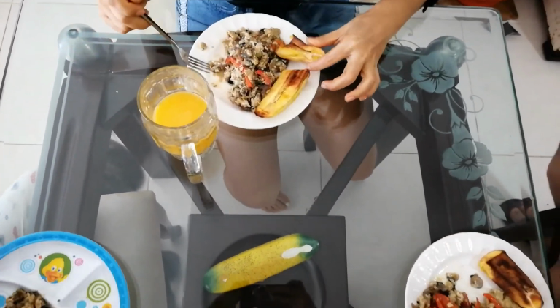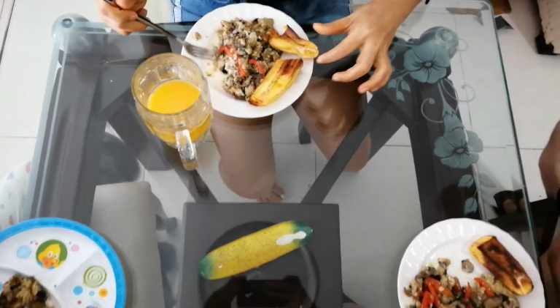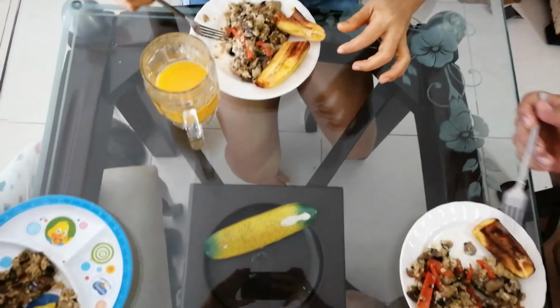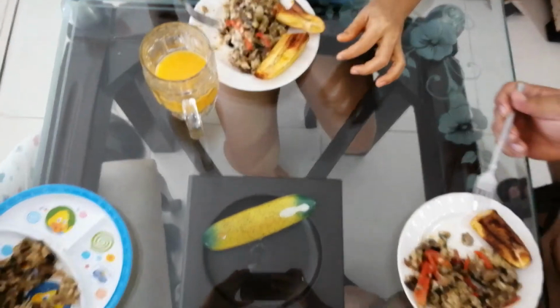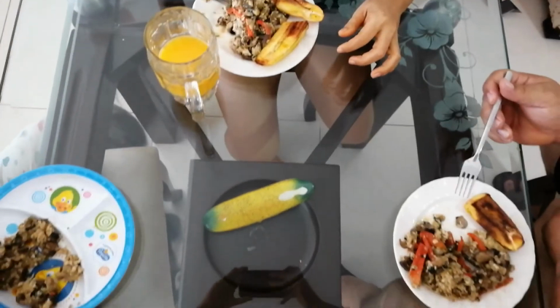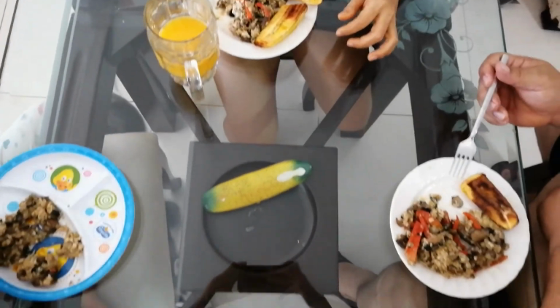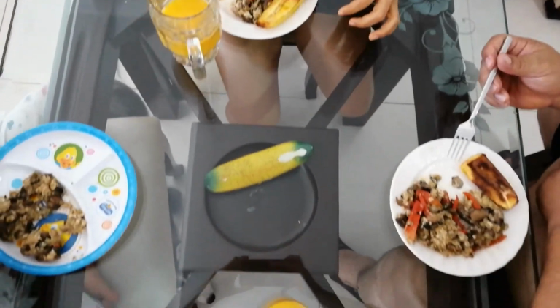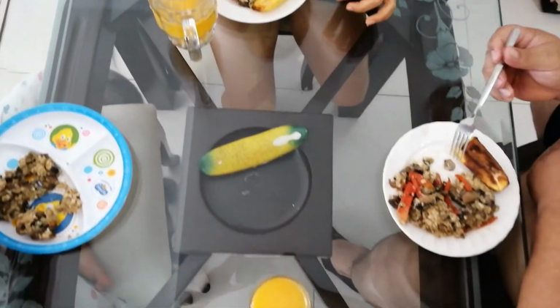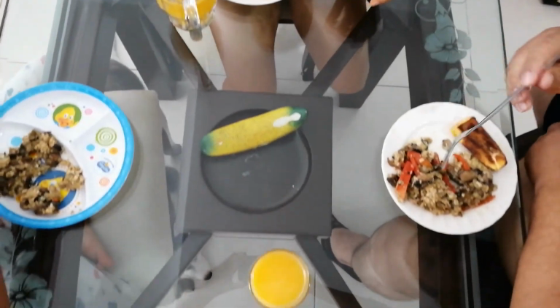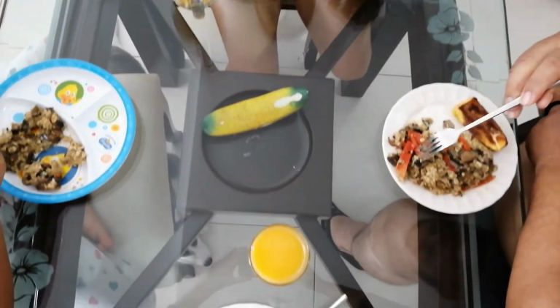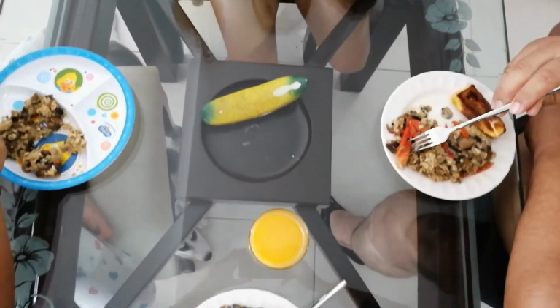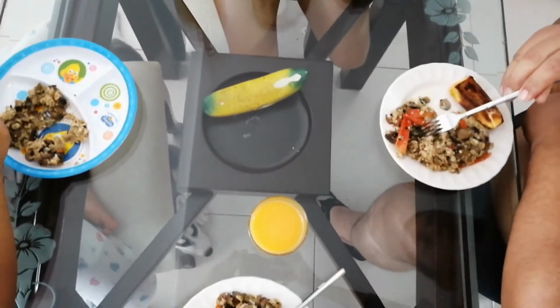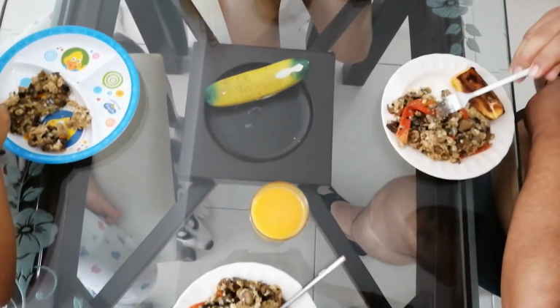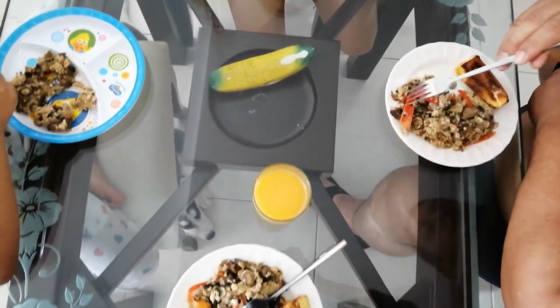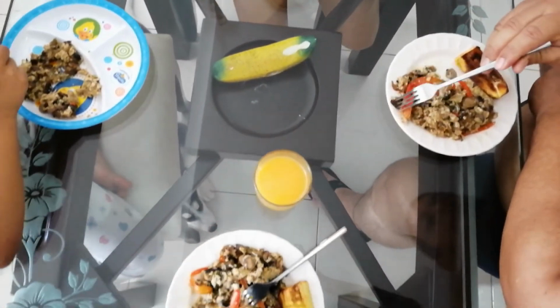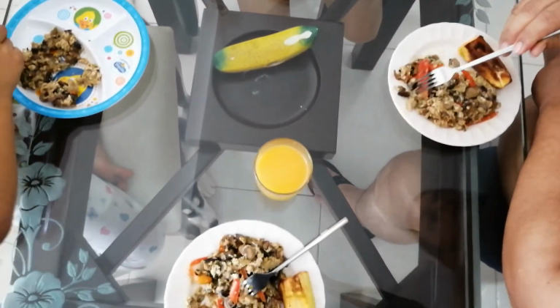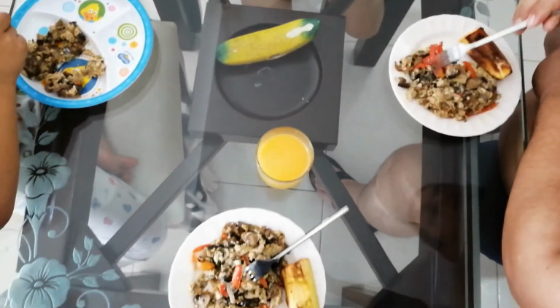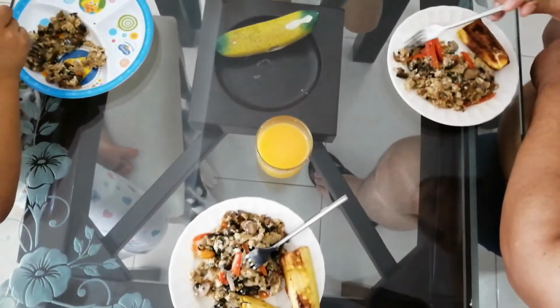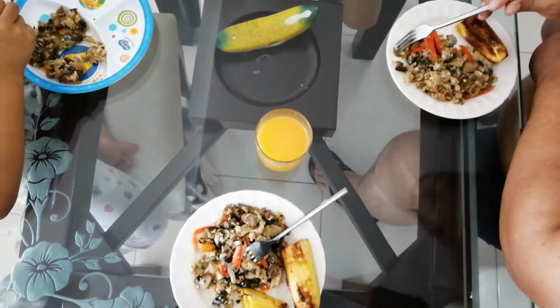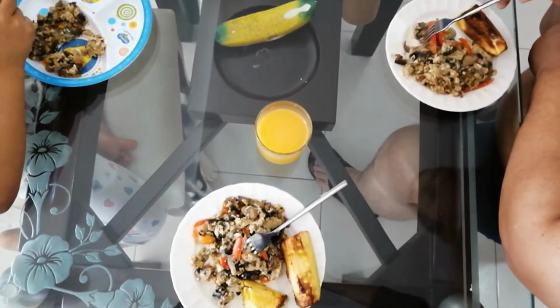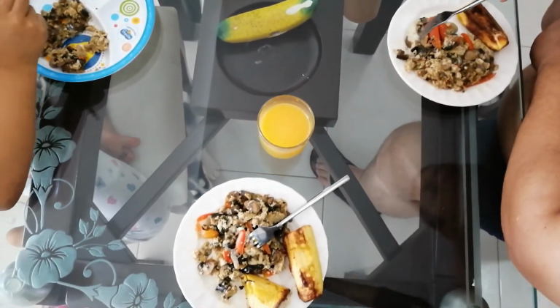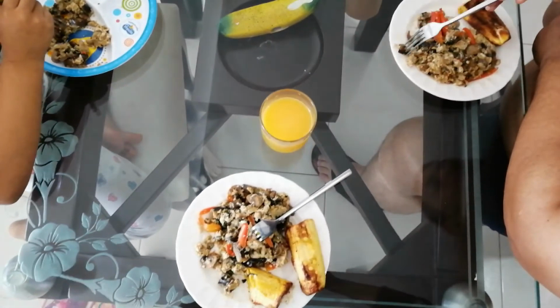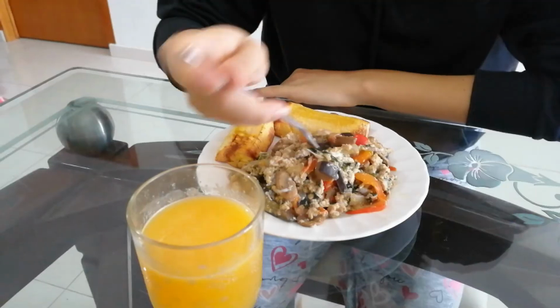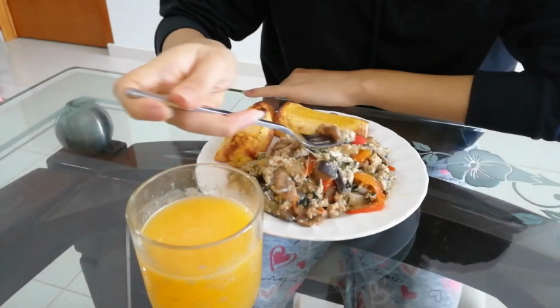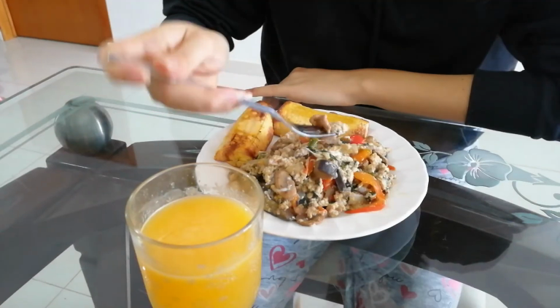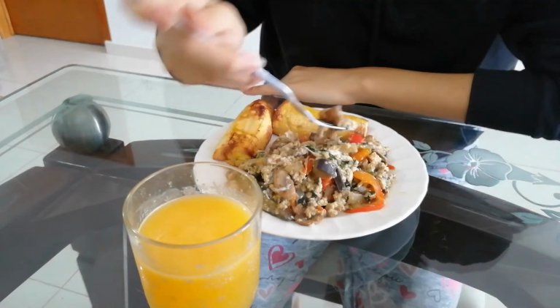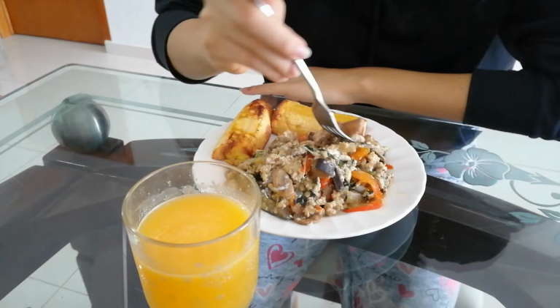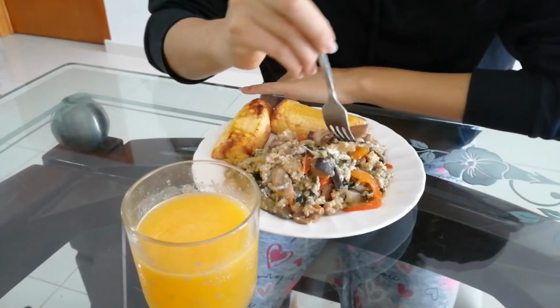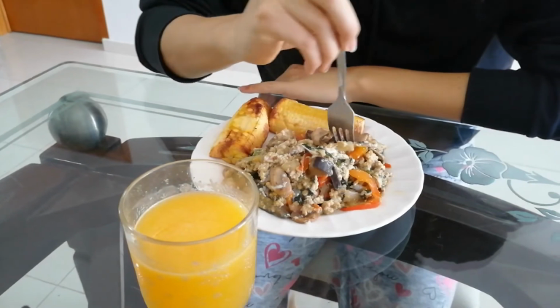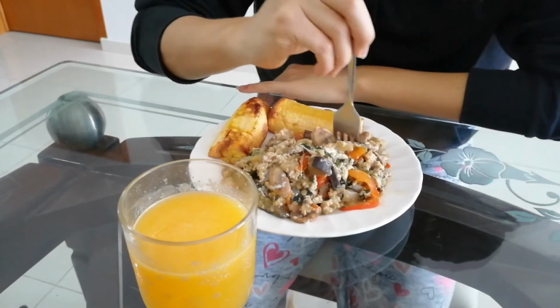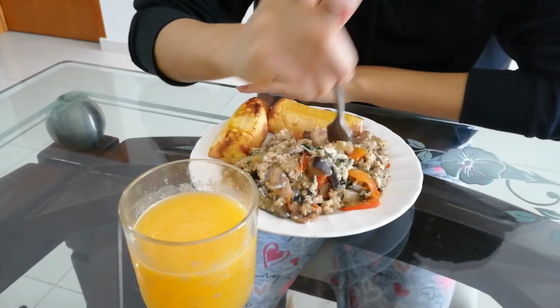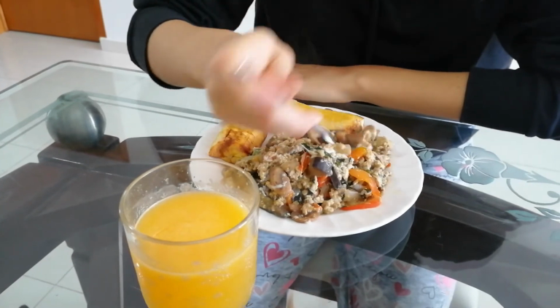So here's the final result — a simple, healthy breakfast.